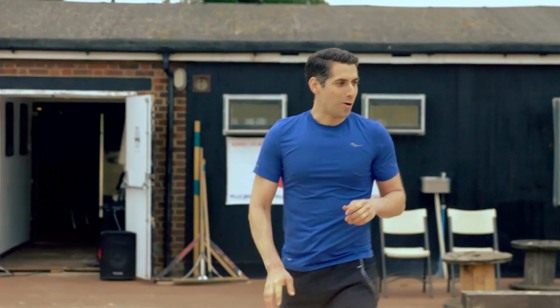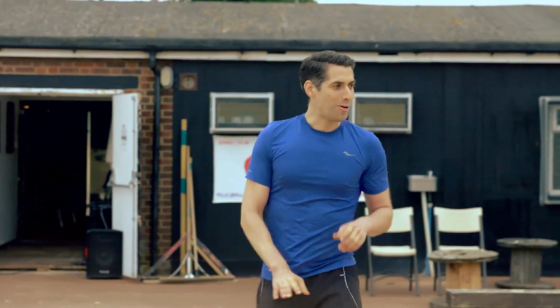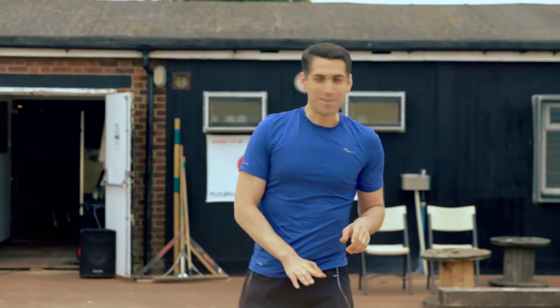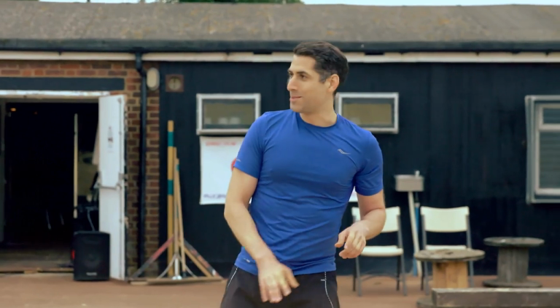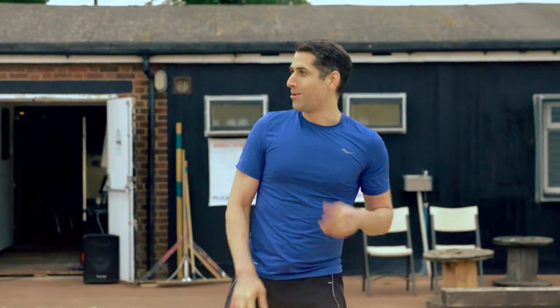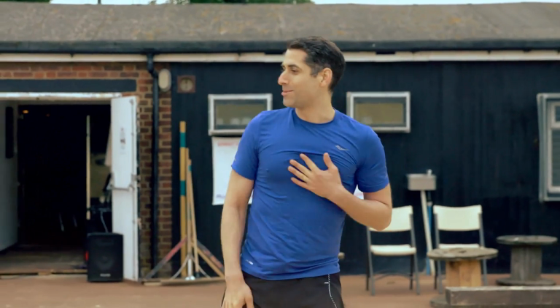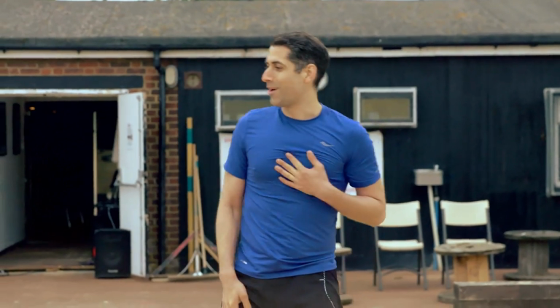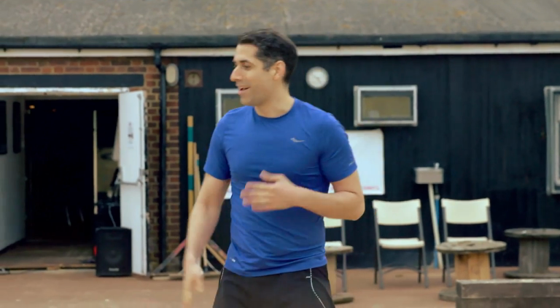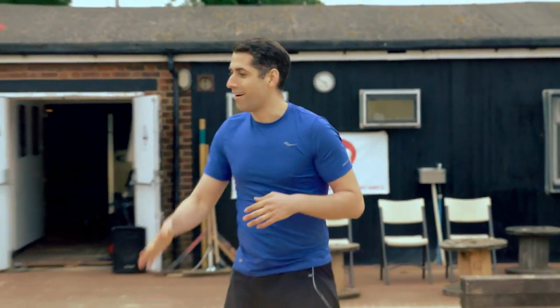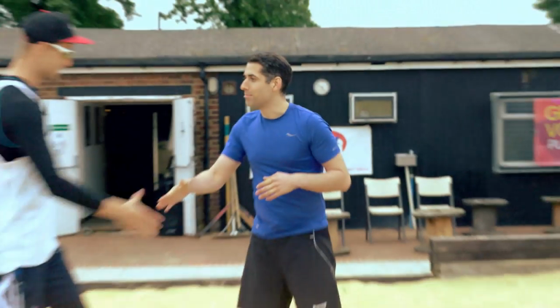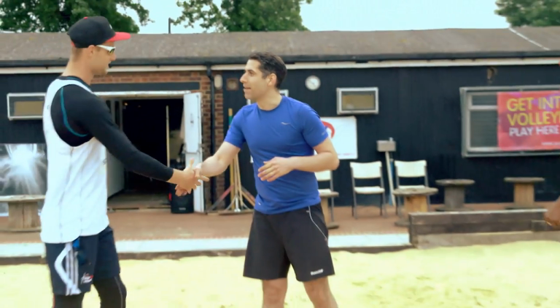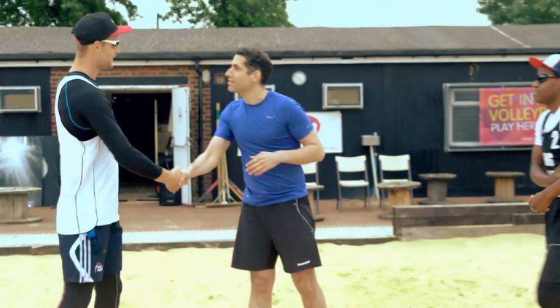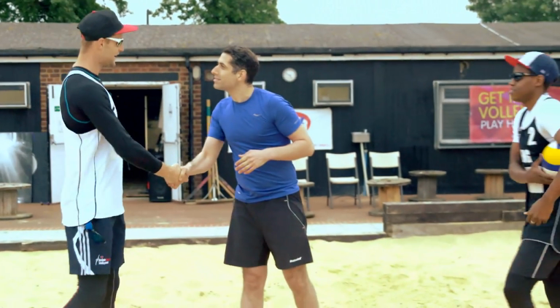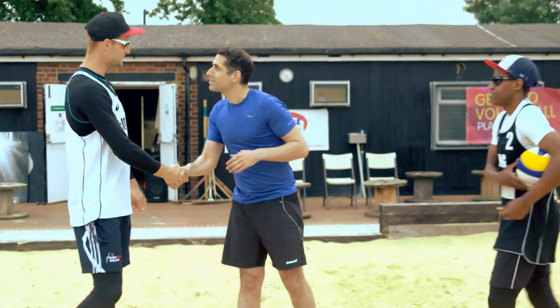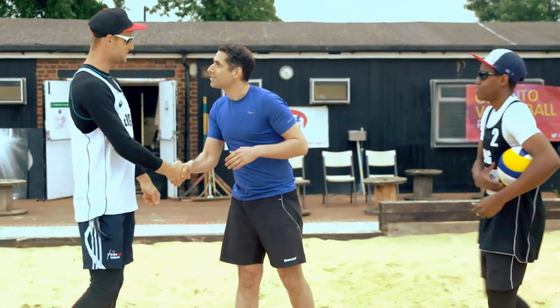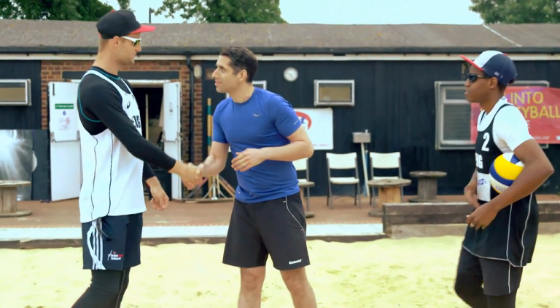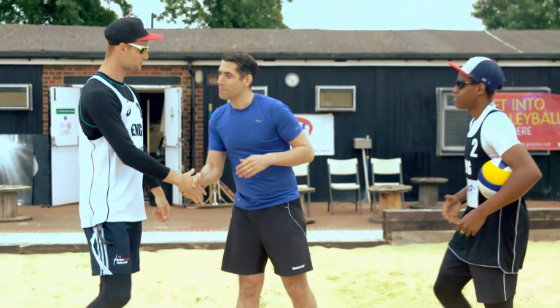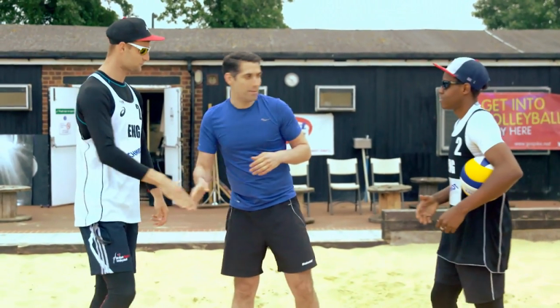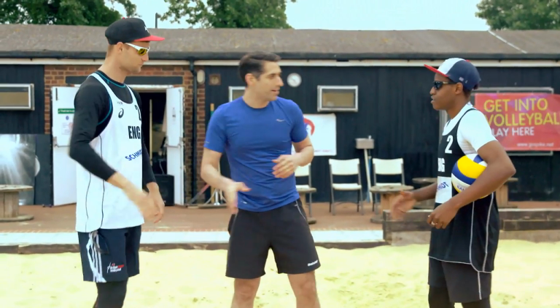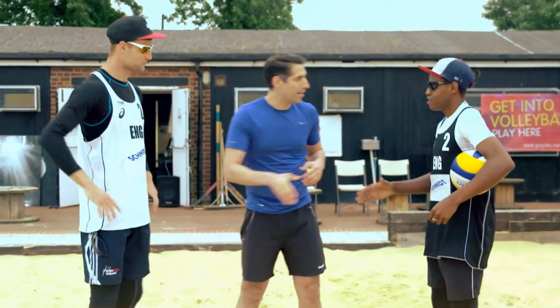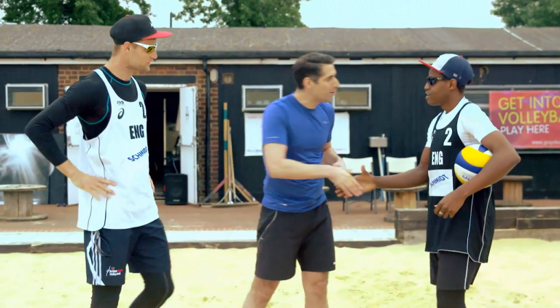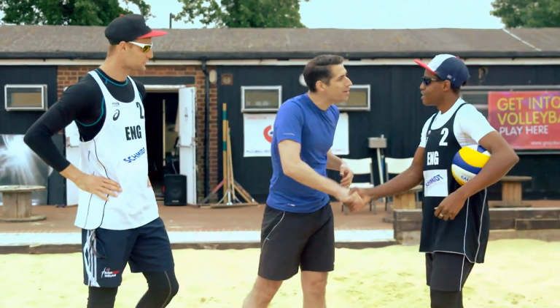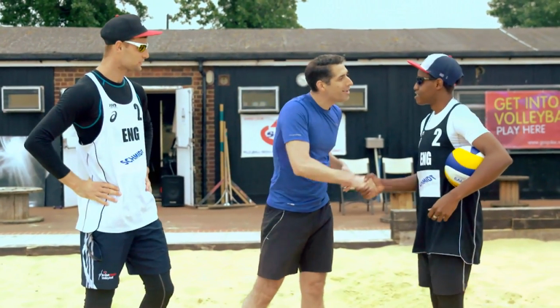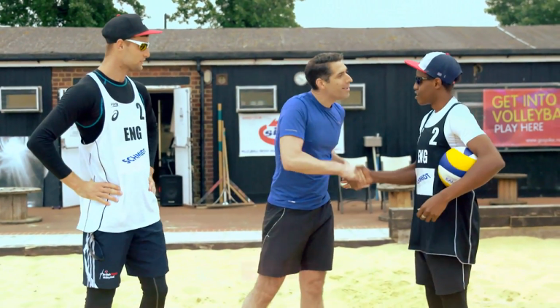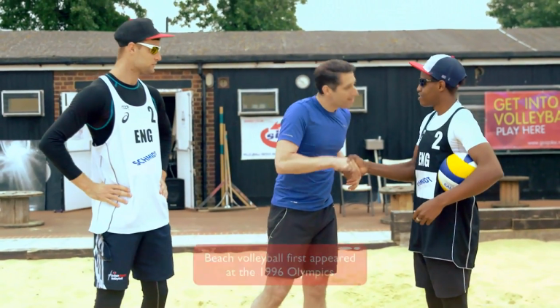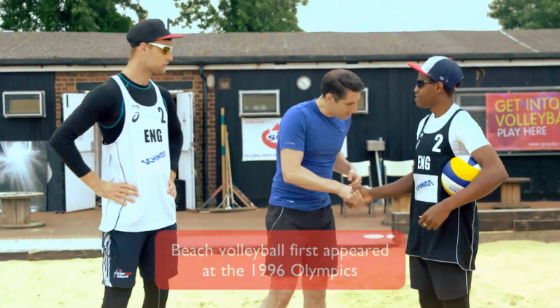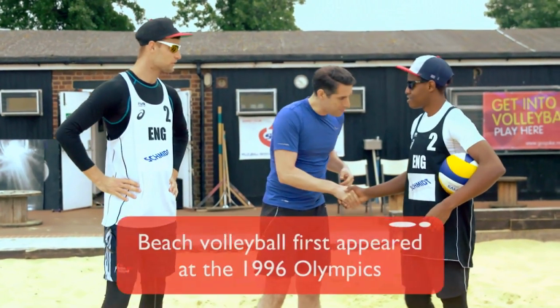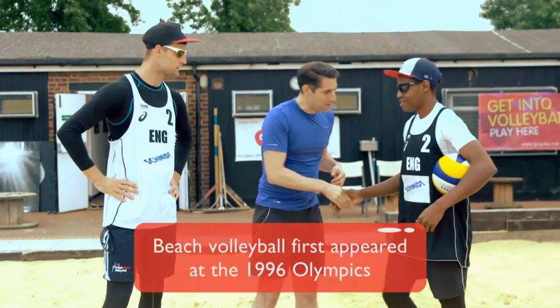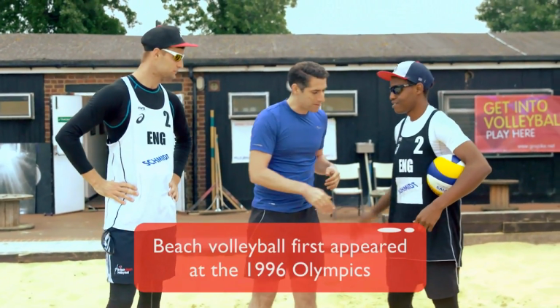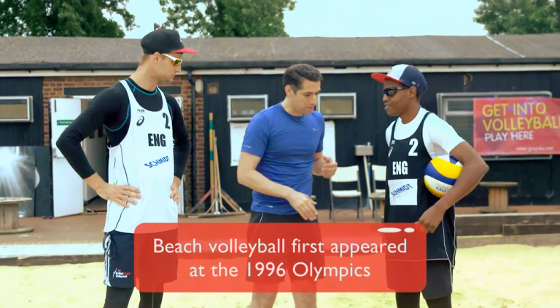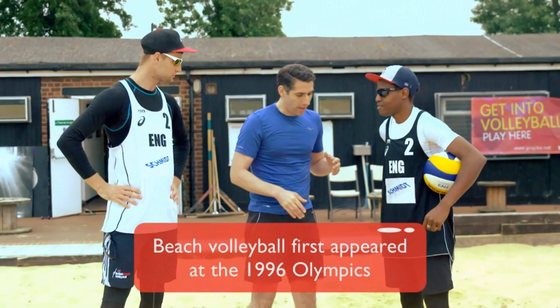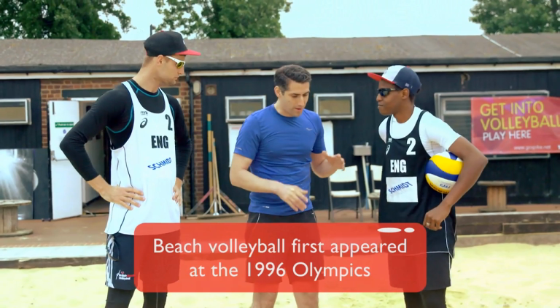Sorry to interrupt. Hi there, I'm David. Andy. Nice to meet you, Andy. Hello. Issa. Nice to meet you, Issa. I'm David.